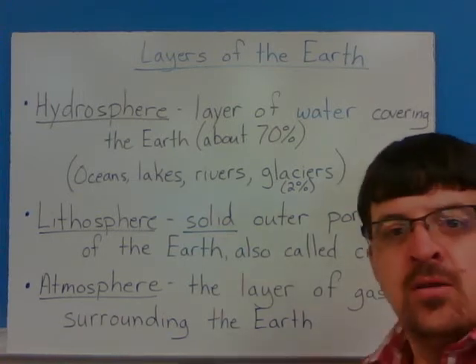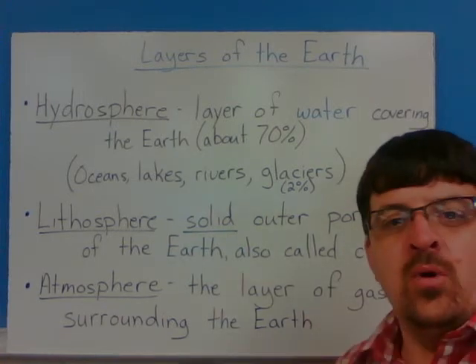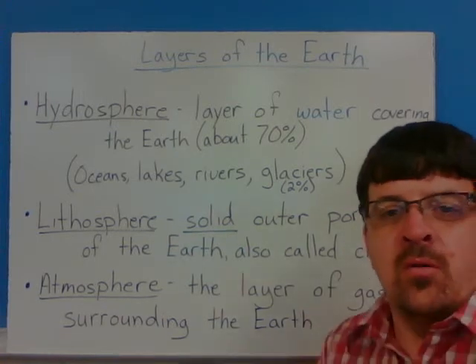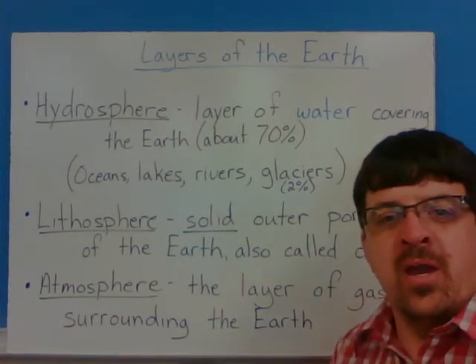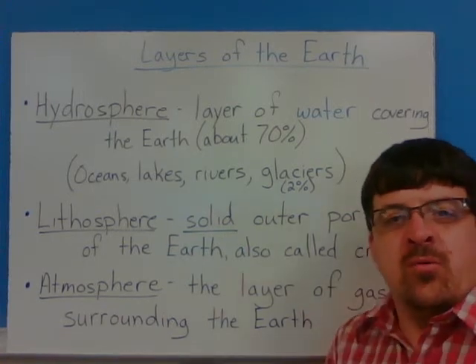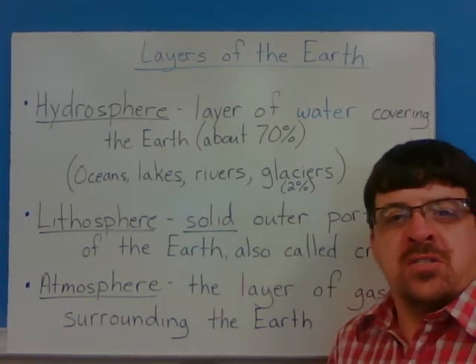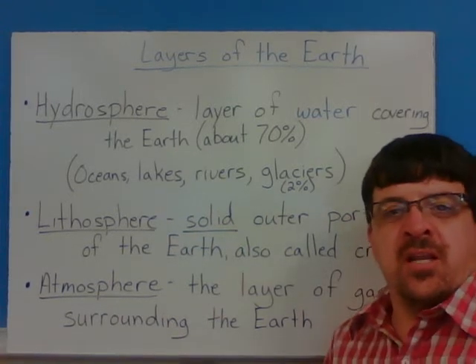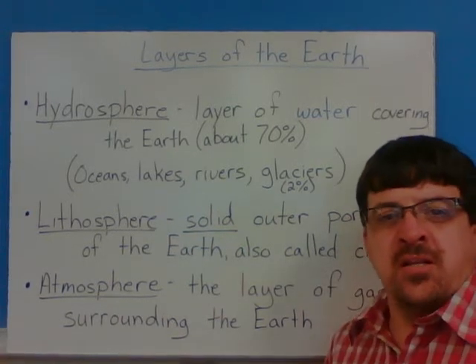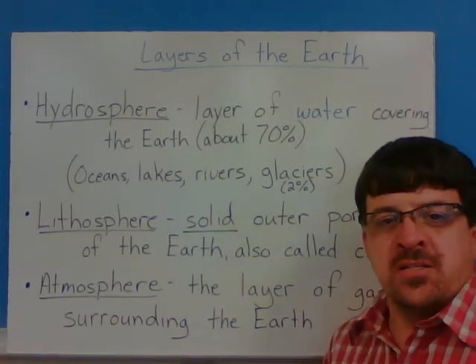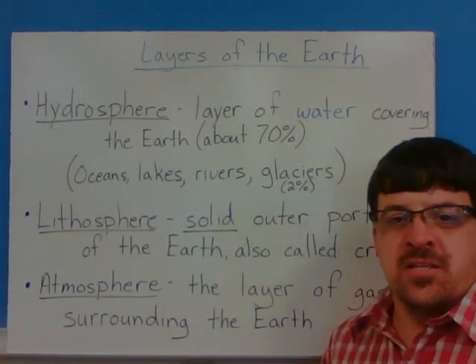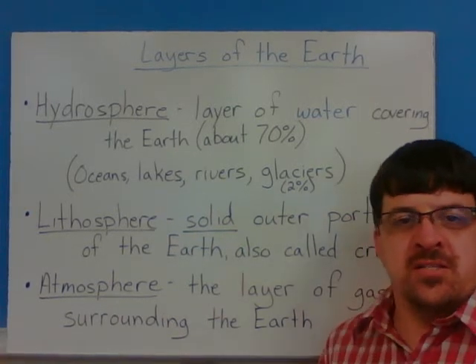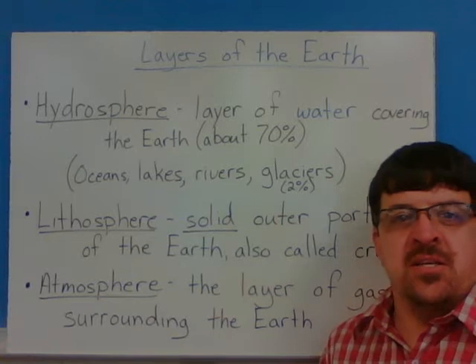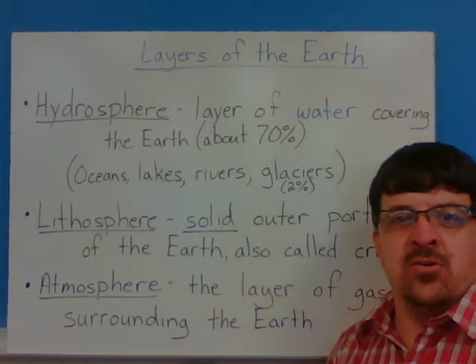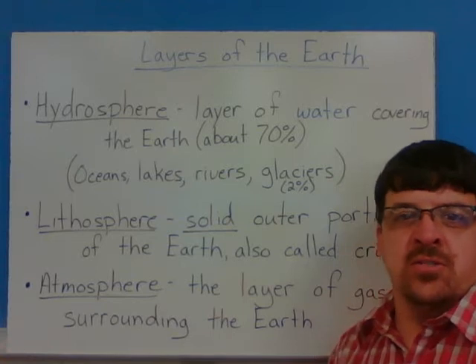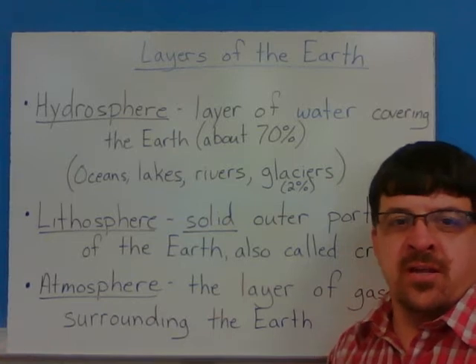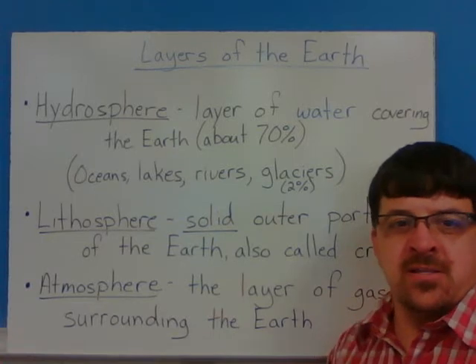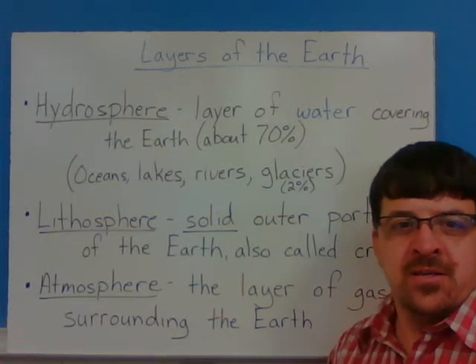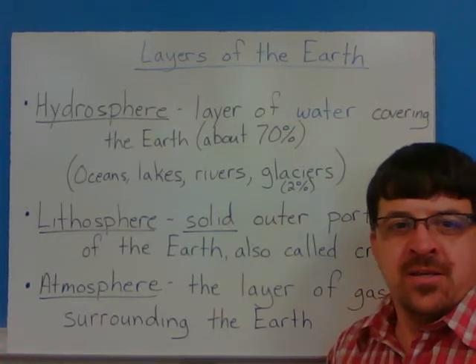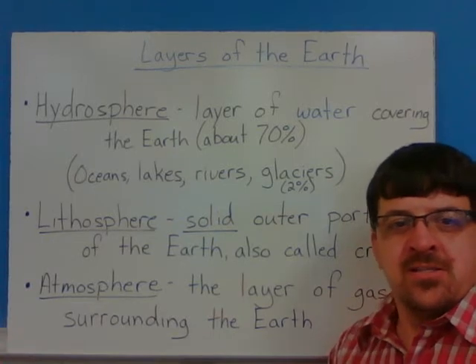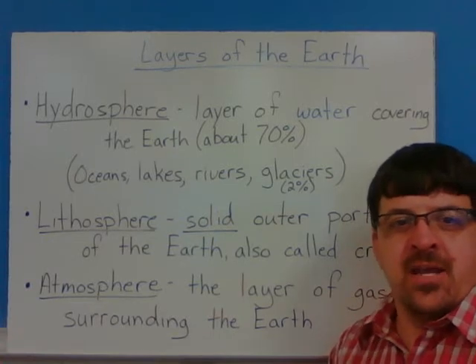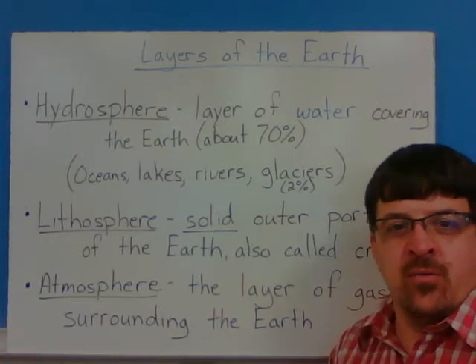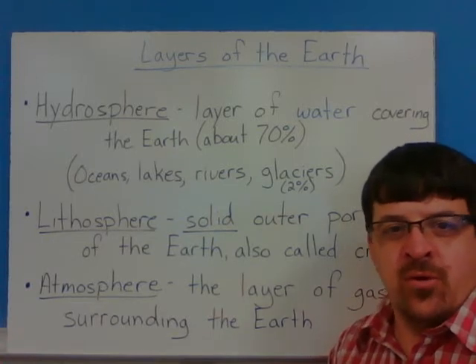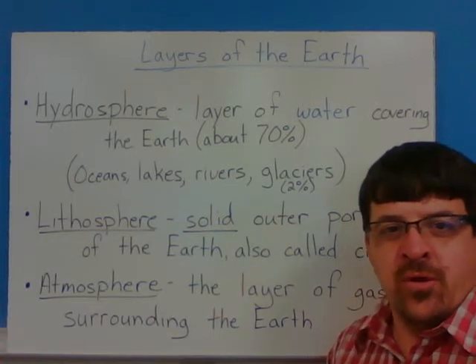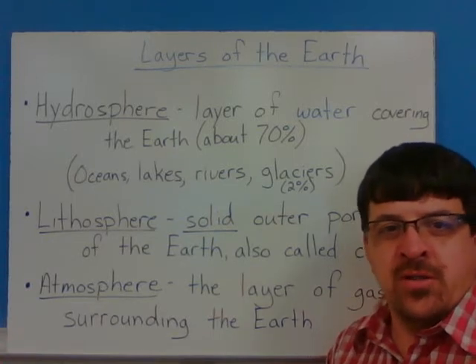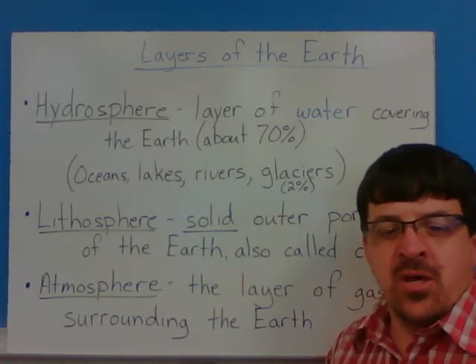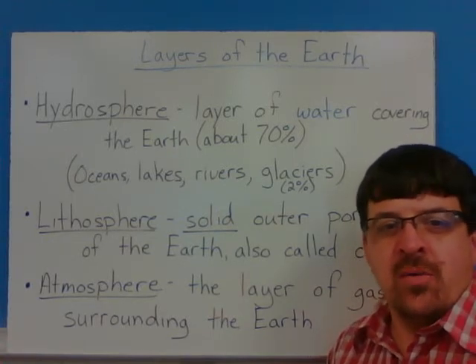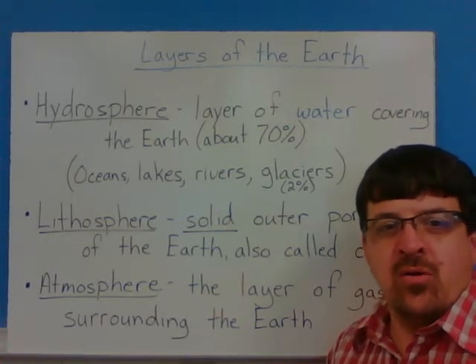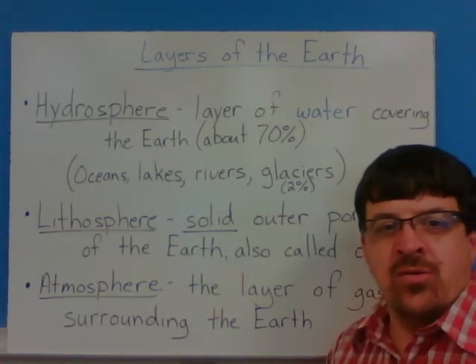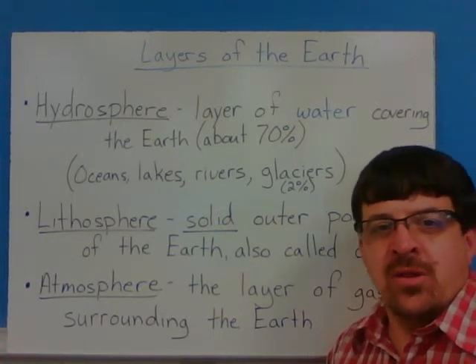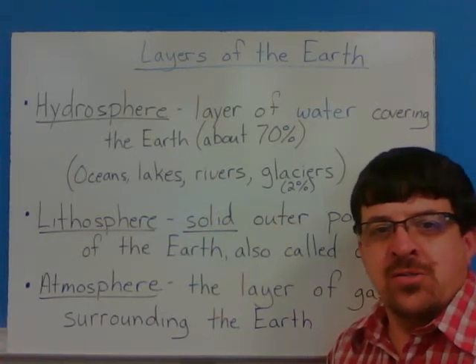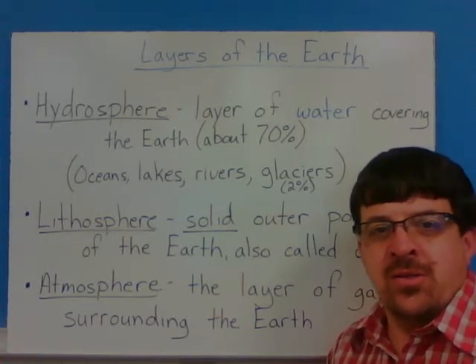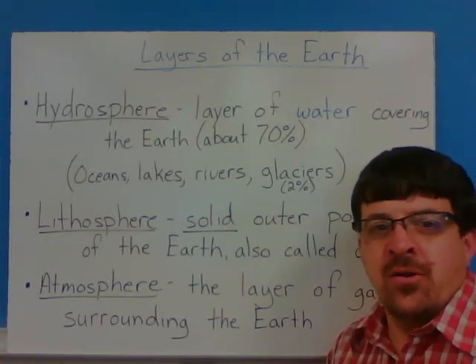Welcome back once again to CCSD Earth Science. Today we're going to talk about the layers of the Earth.